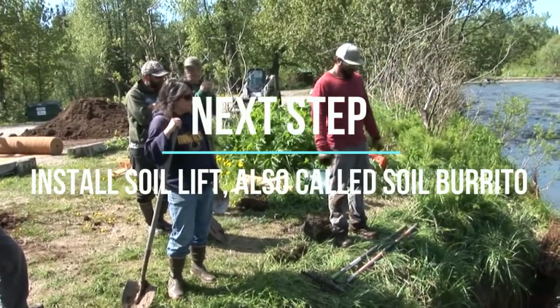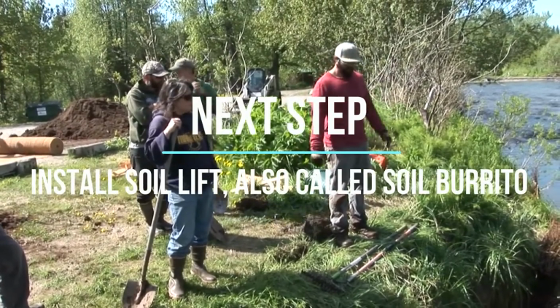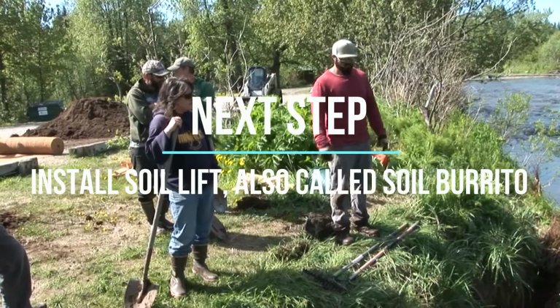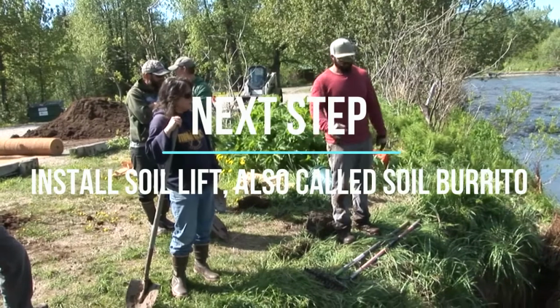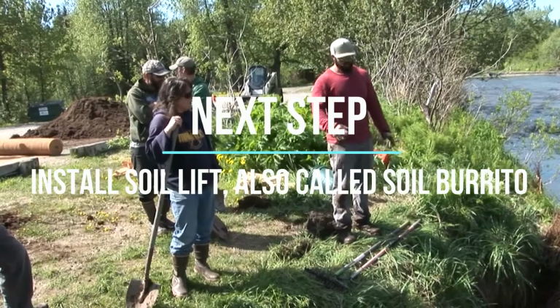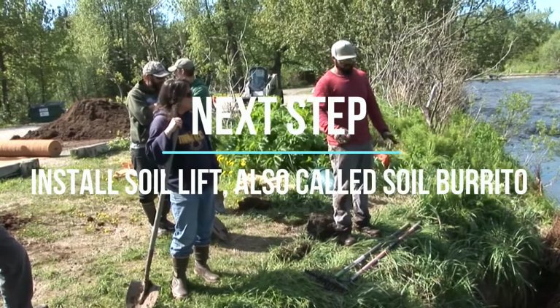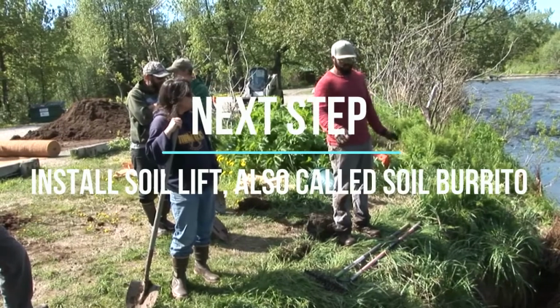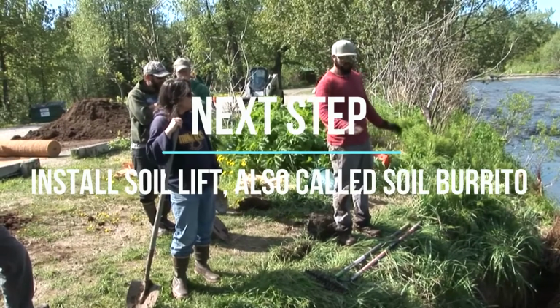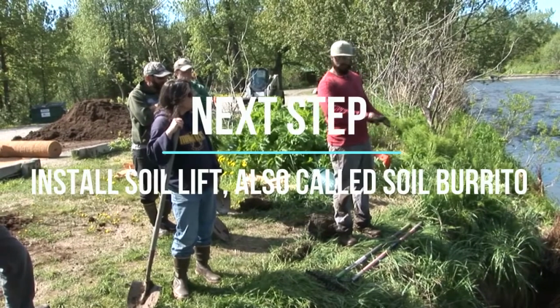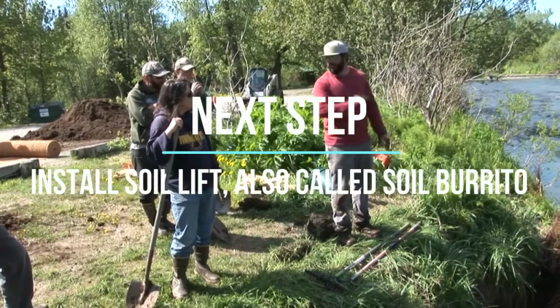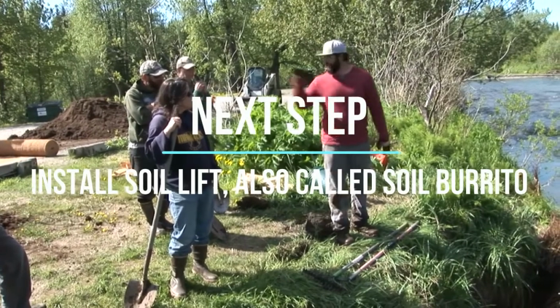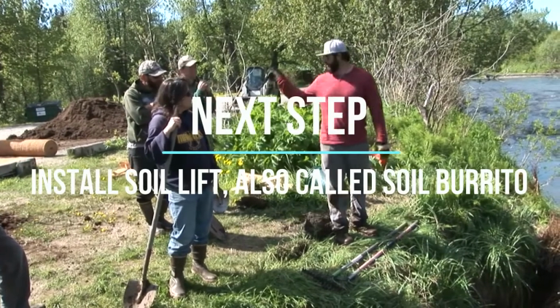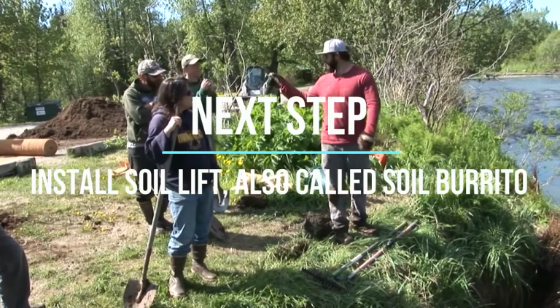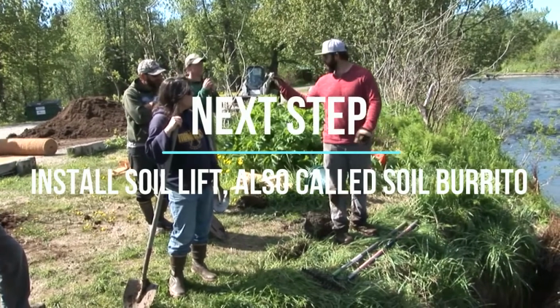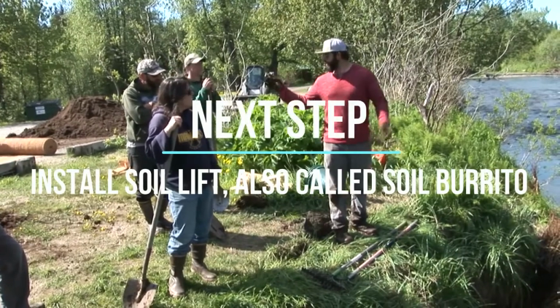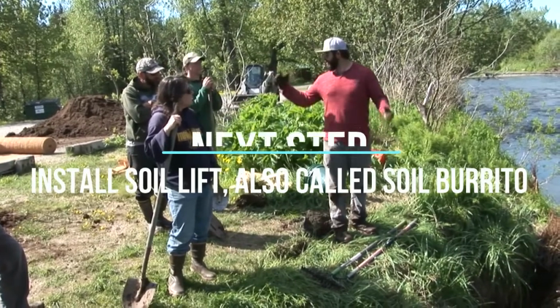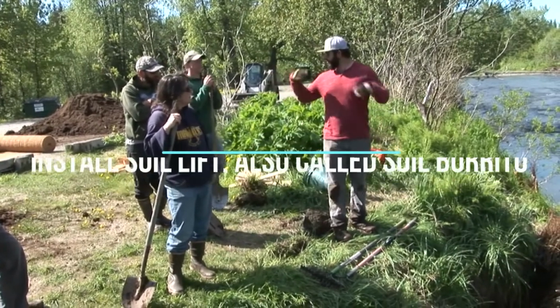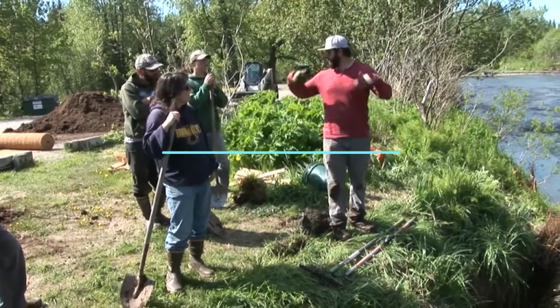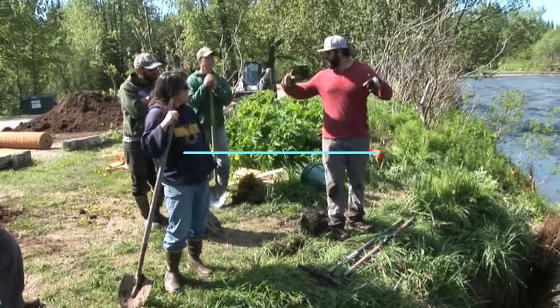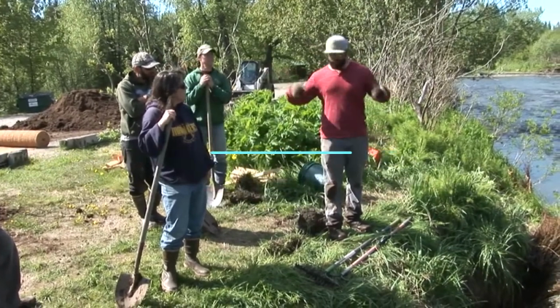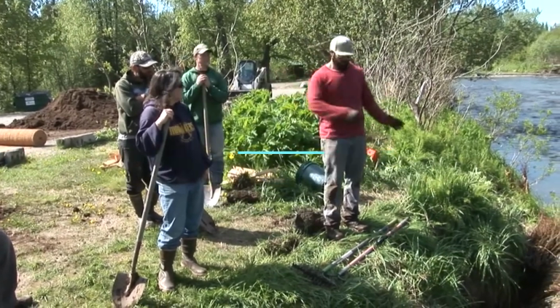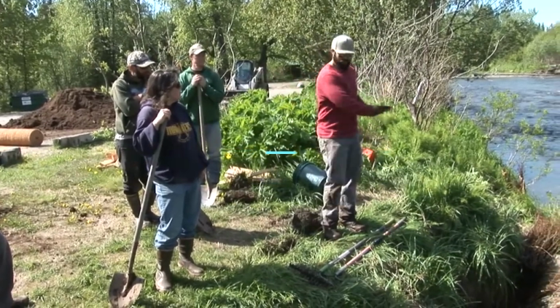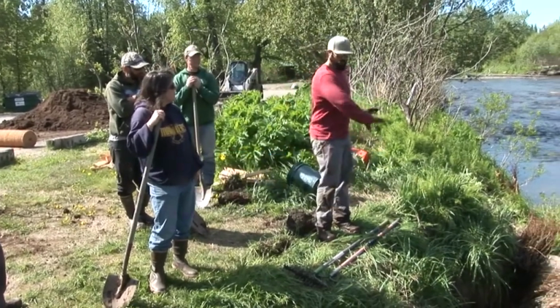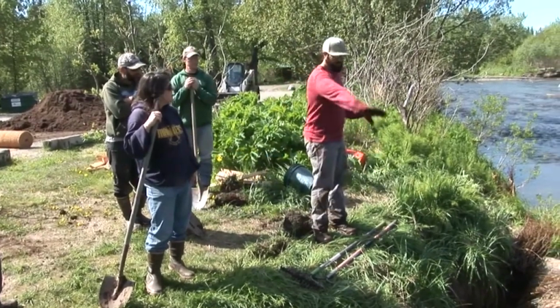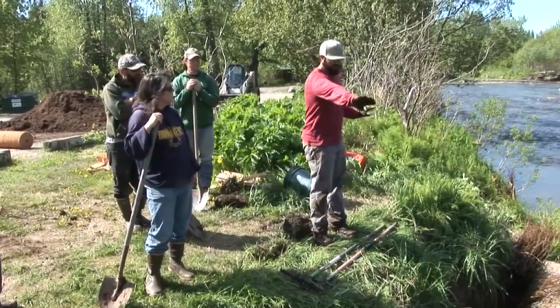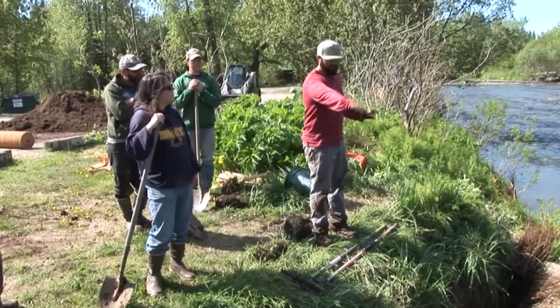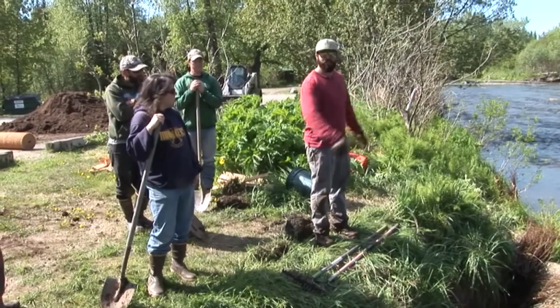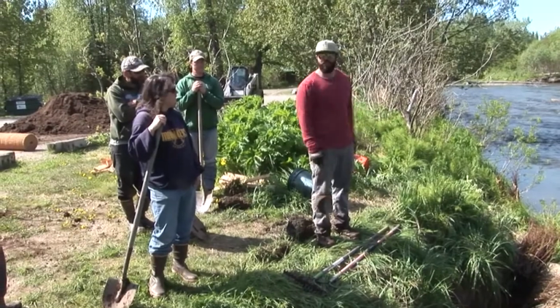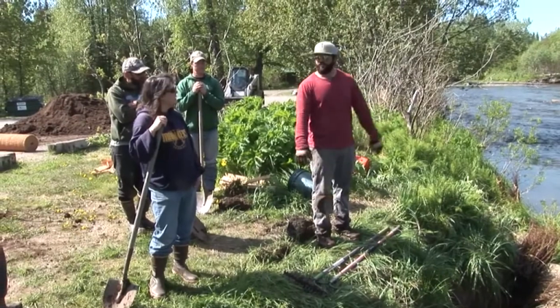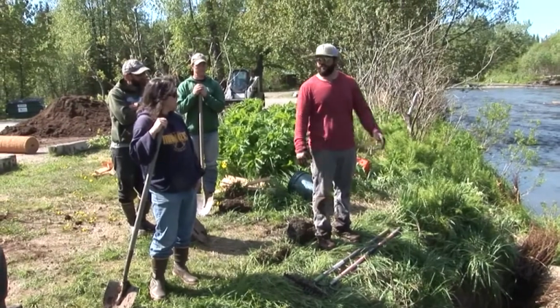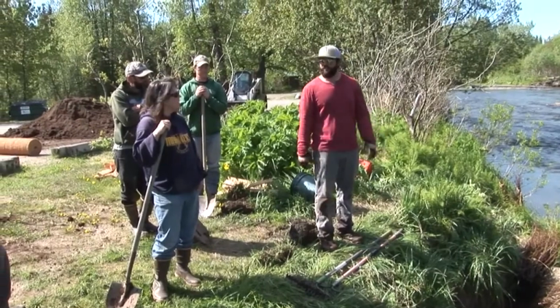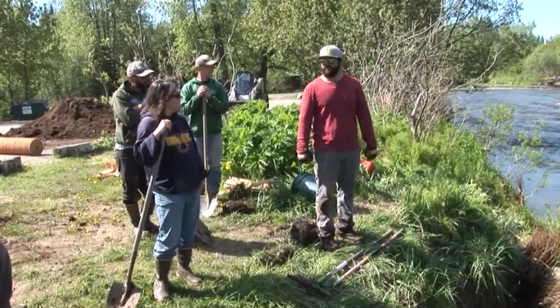So we're going to do 22 feet. We're going to cut it up here, wrap it up, and then roll it out right here. Get ready for it.